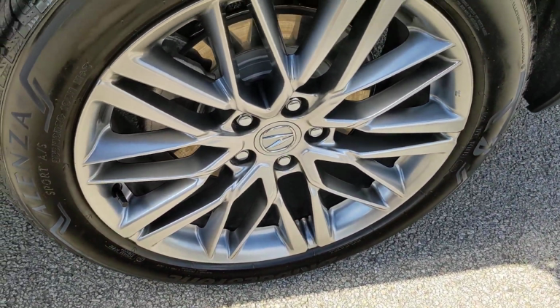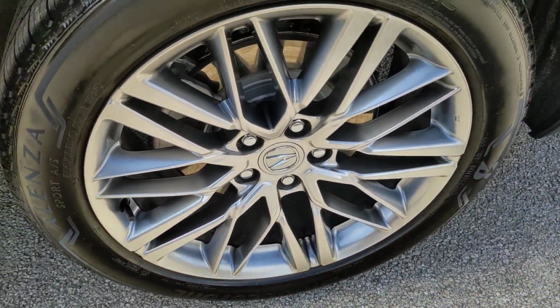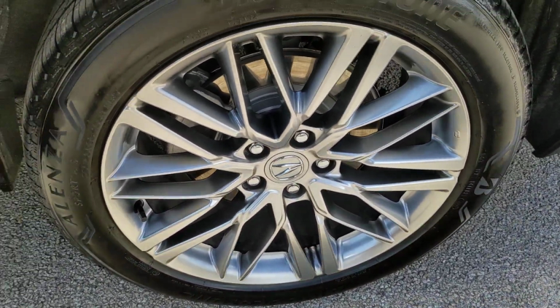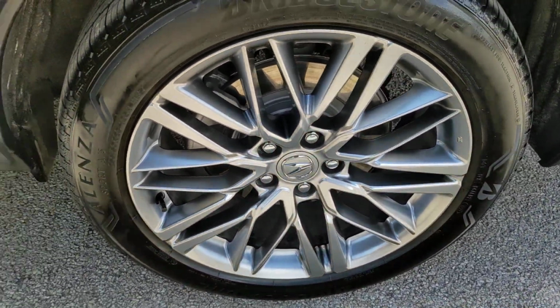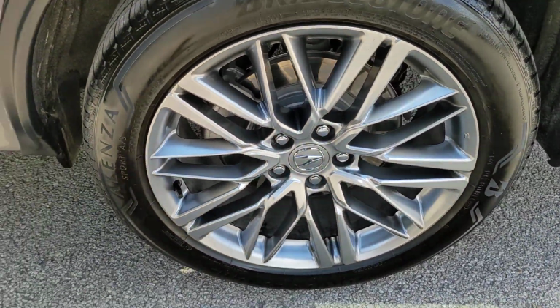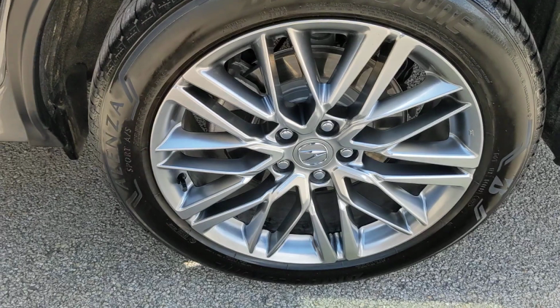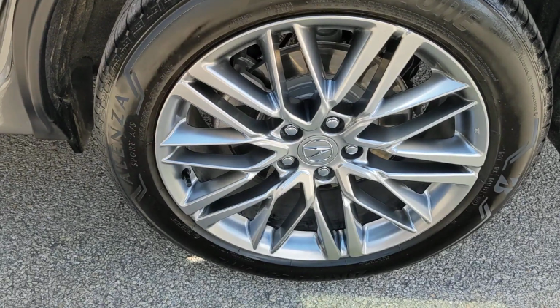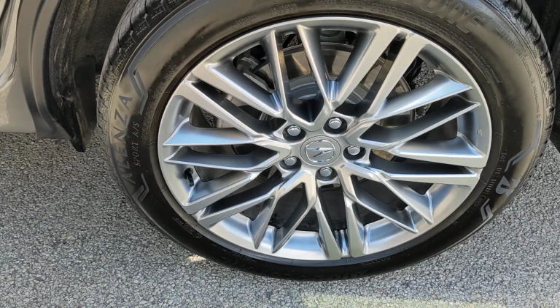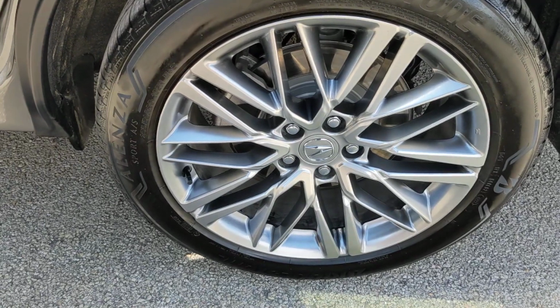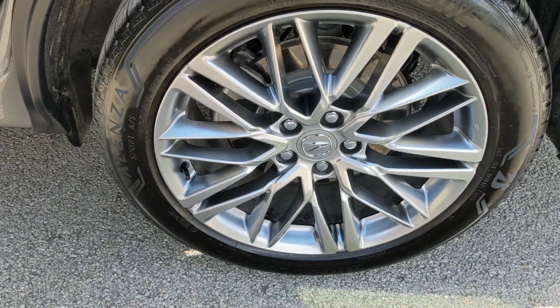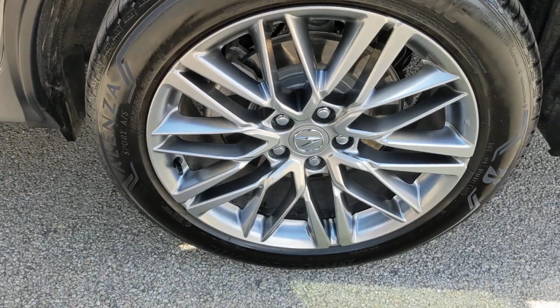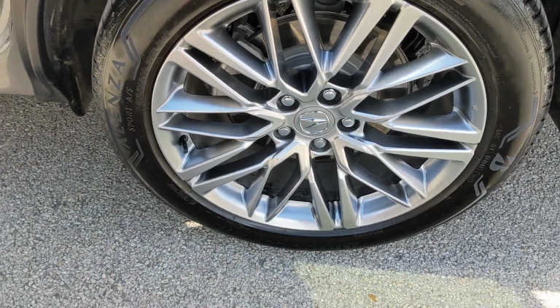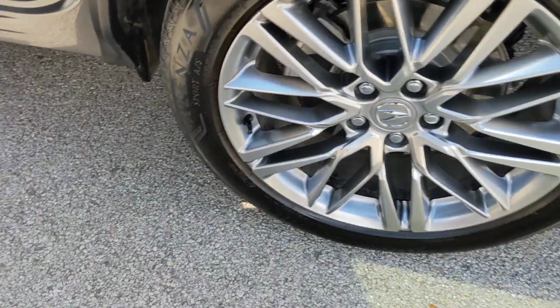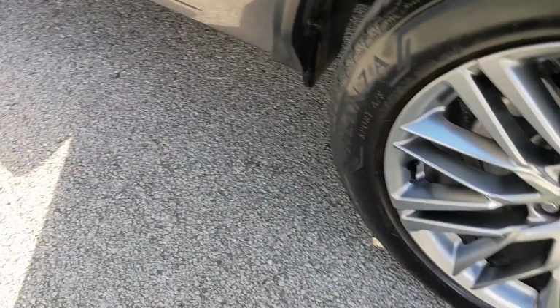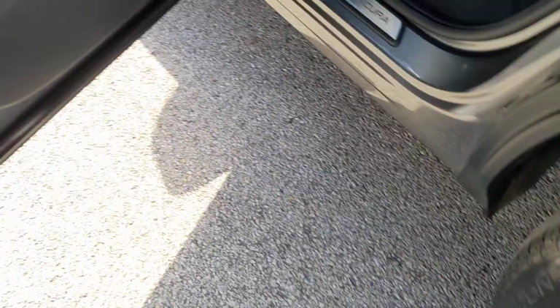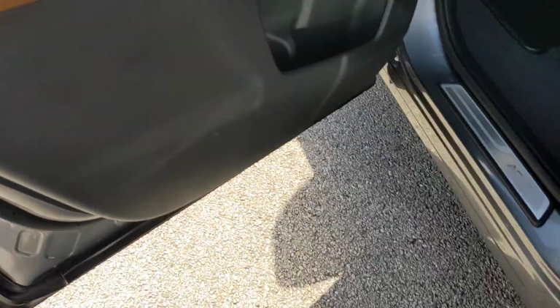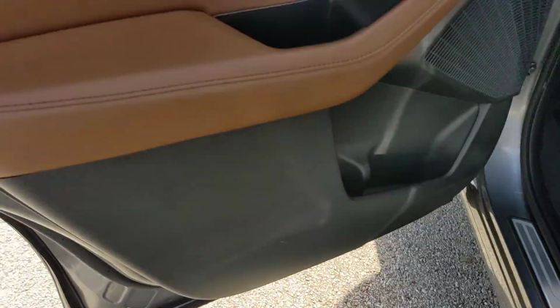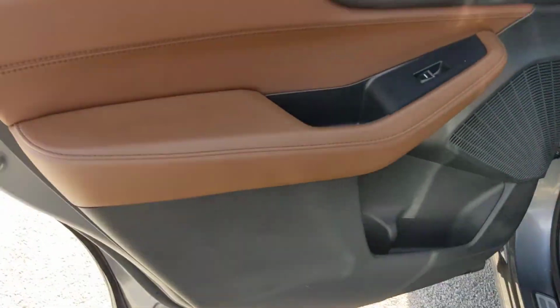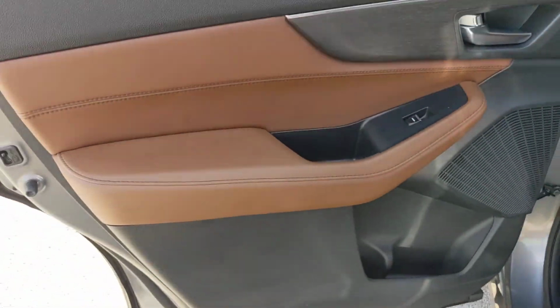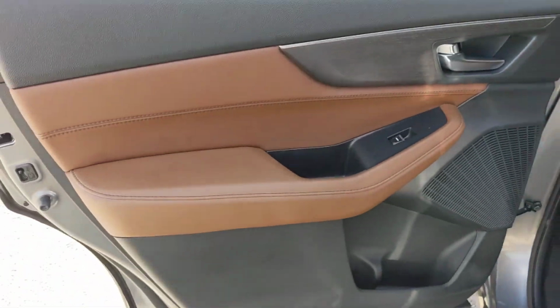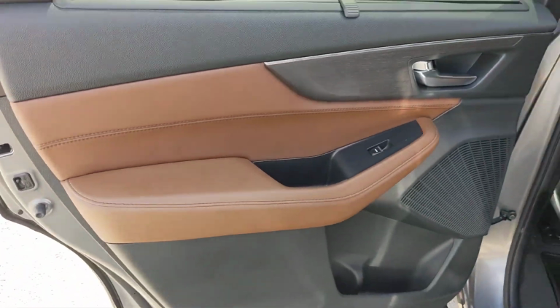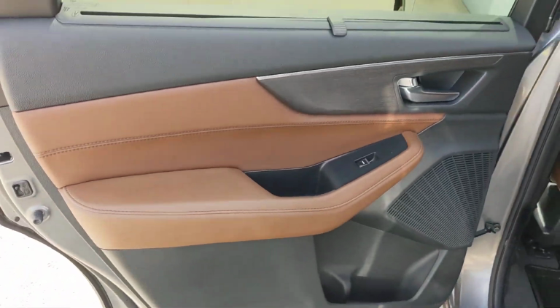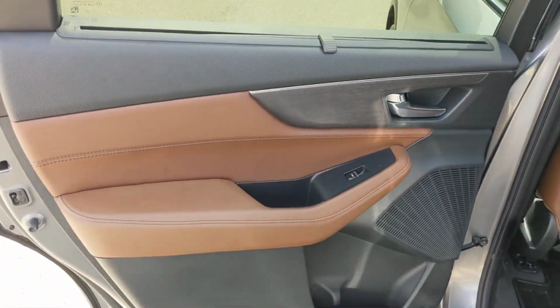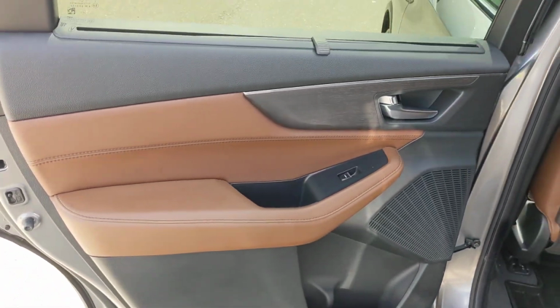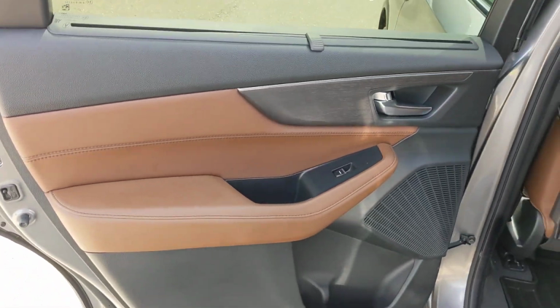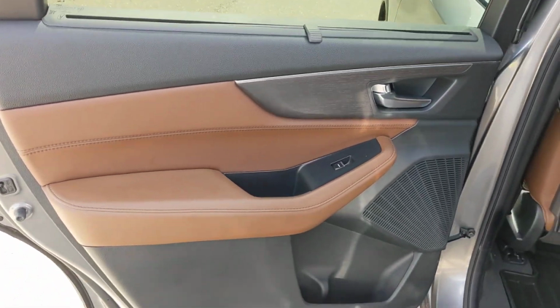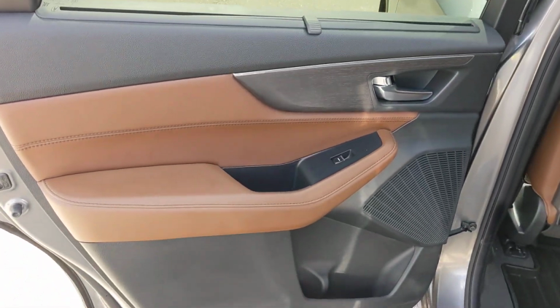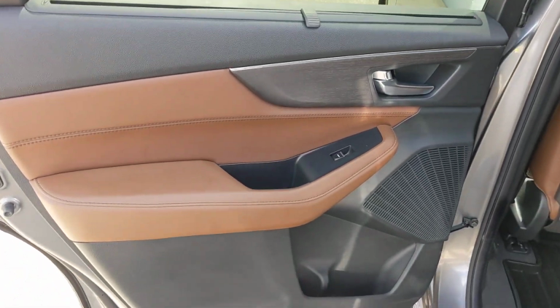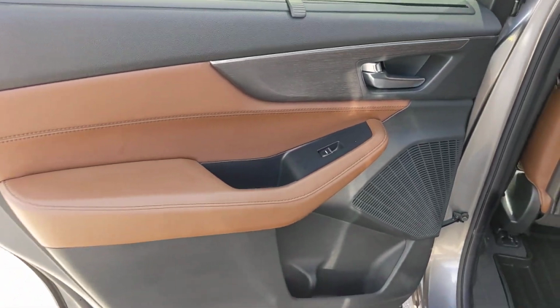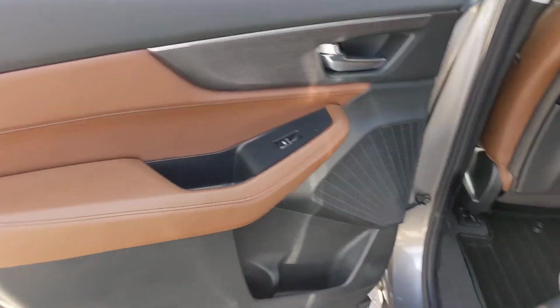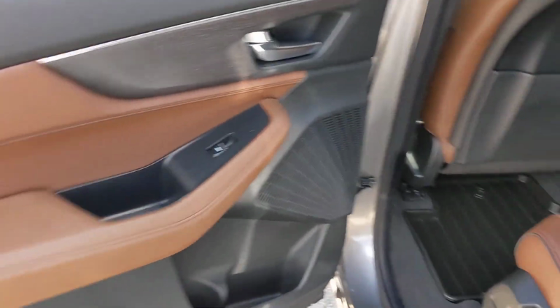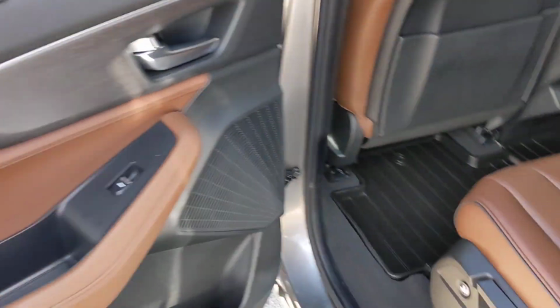Don't miss the chance to experience the luxury and performance of the MDX. Call us today to set up a test drive.